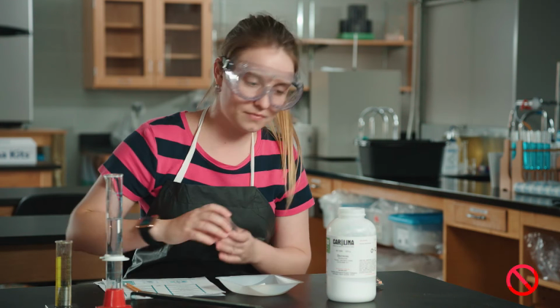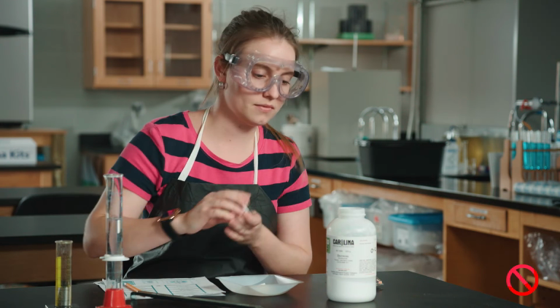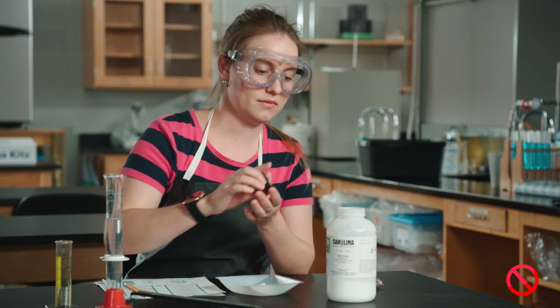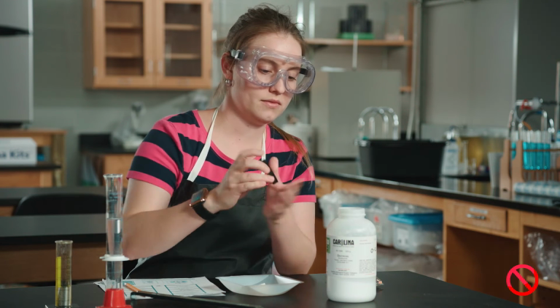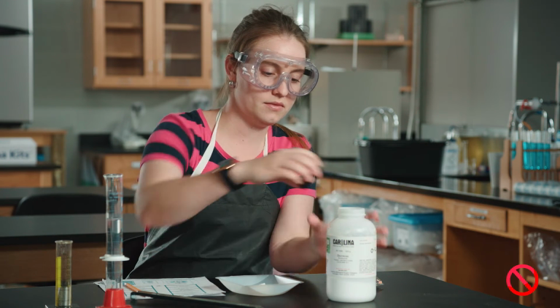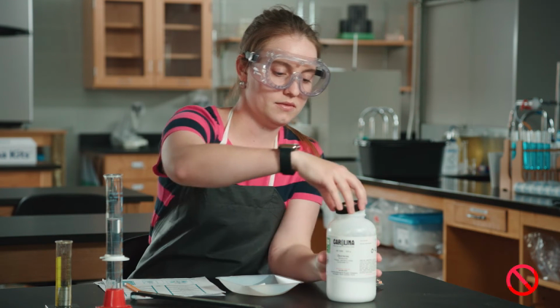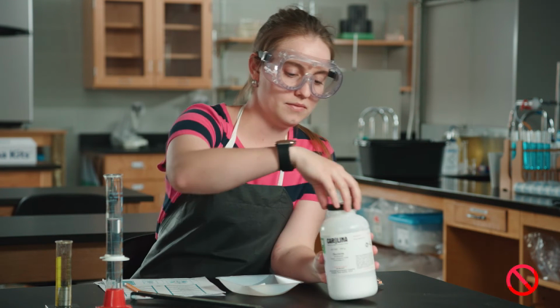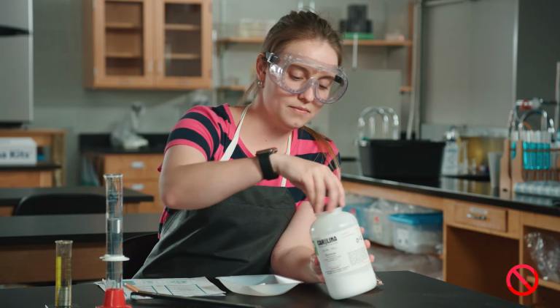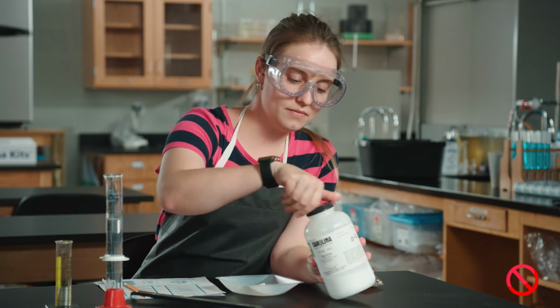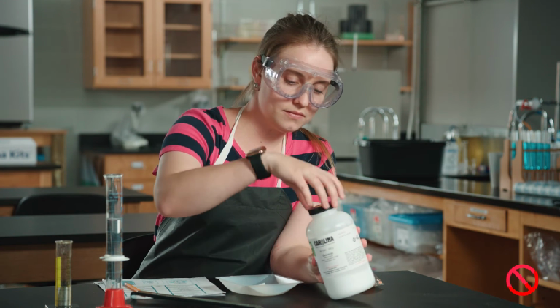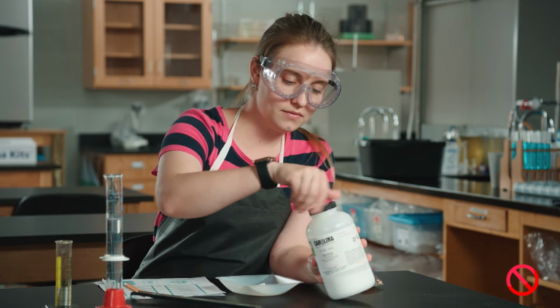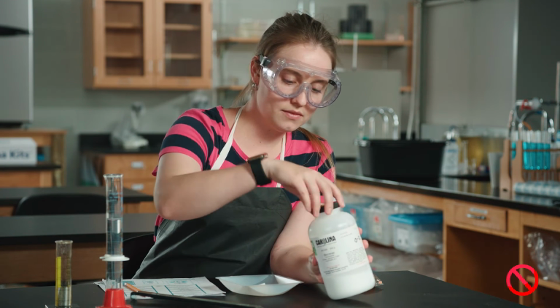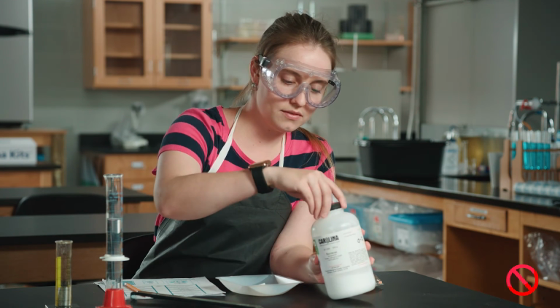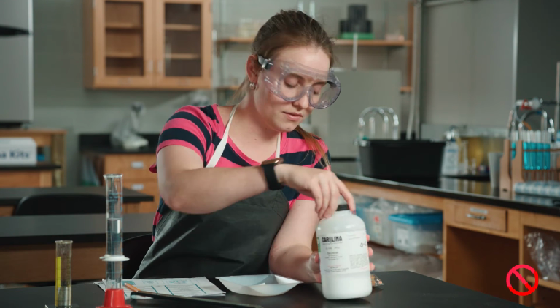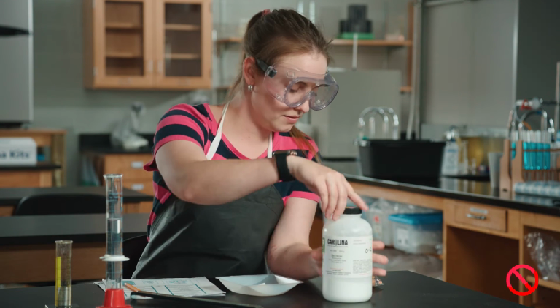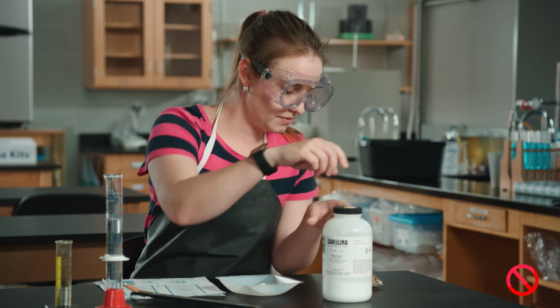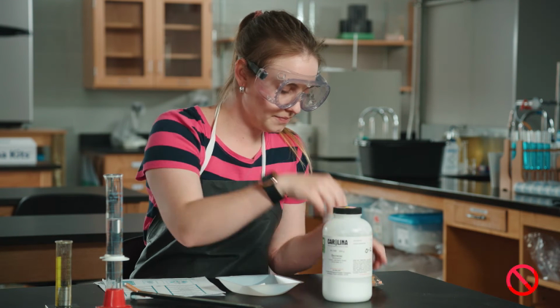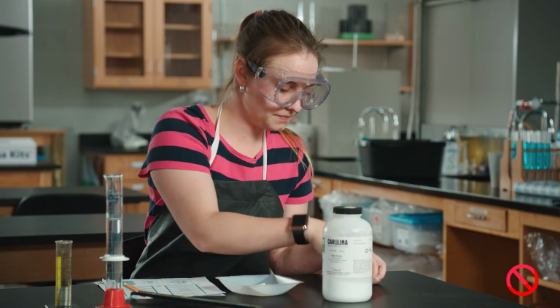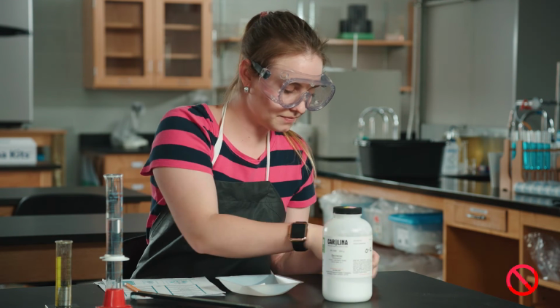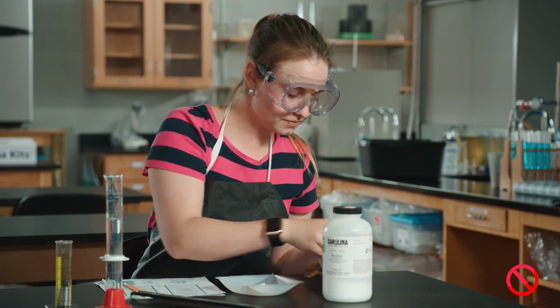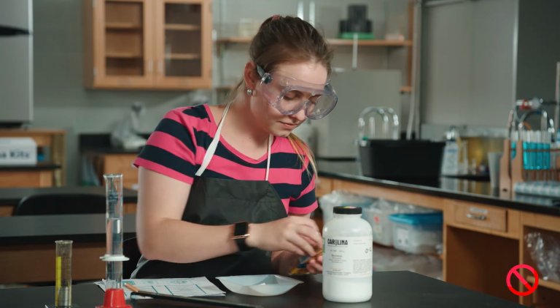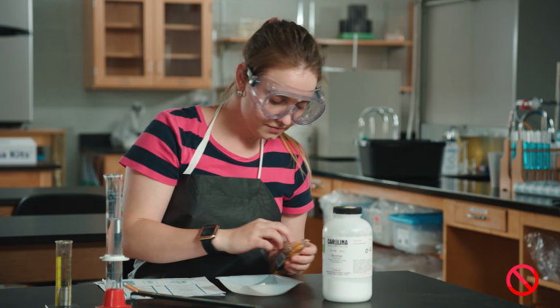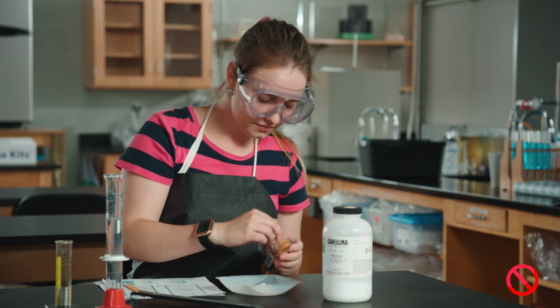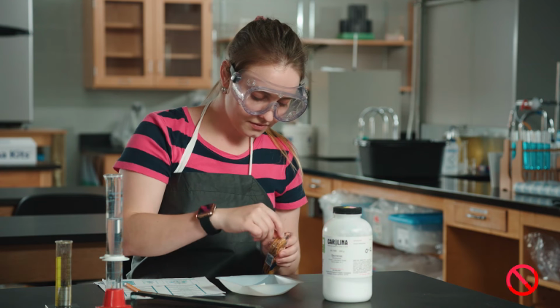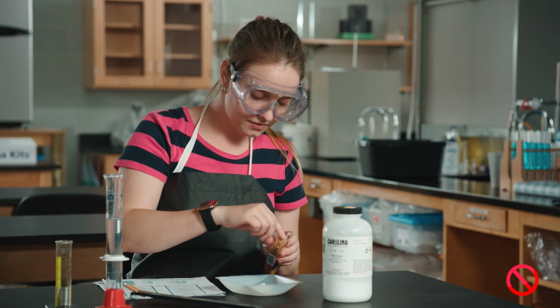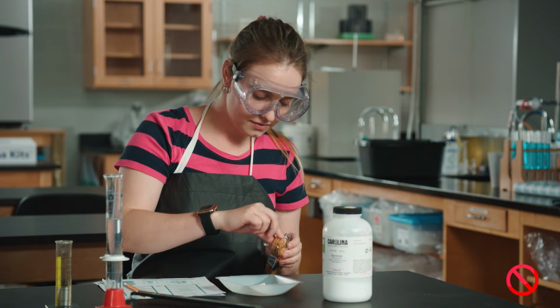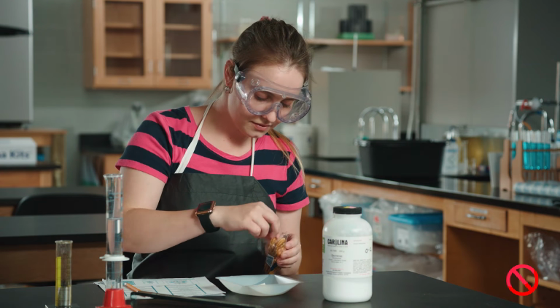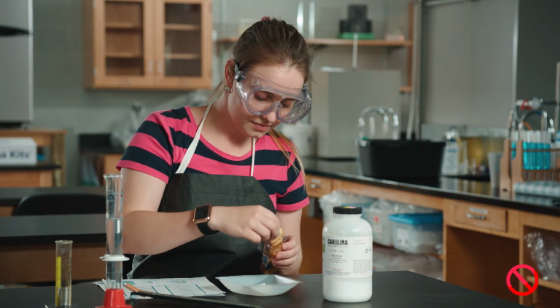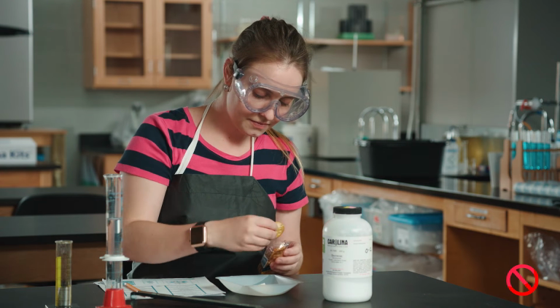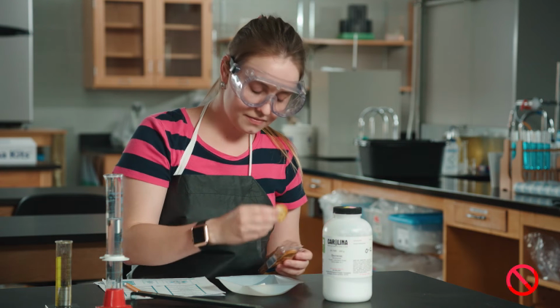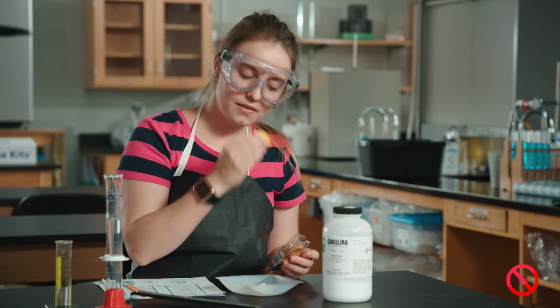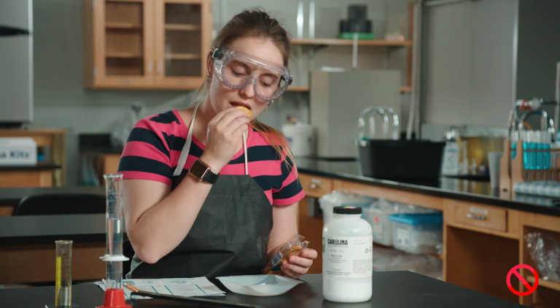Wash hands with soap and water after handling any laboratory materials and before exiting the lab.